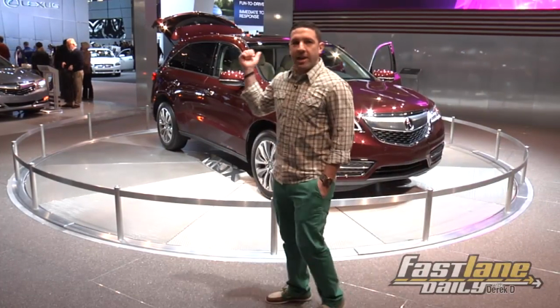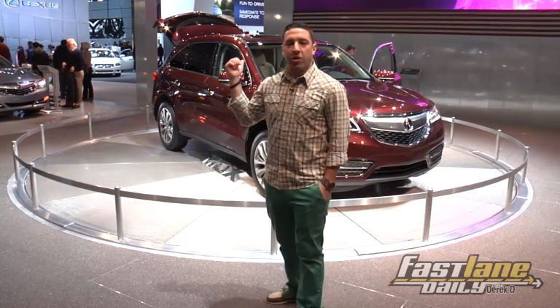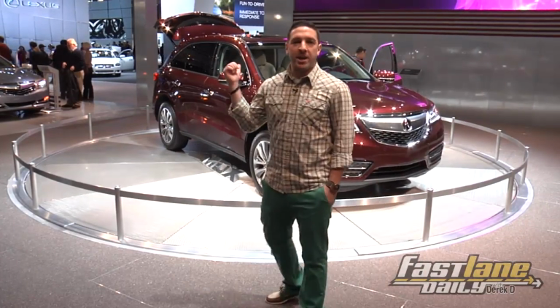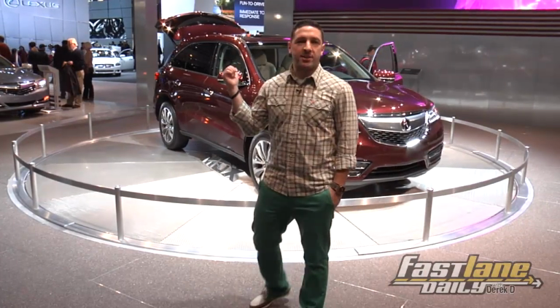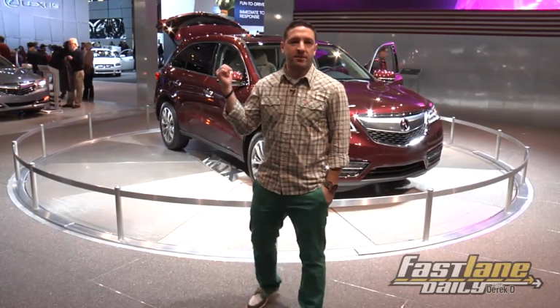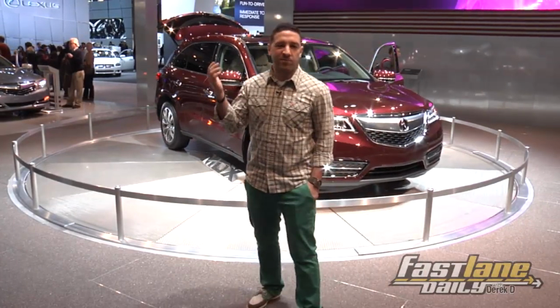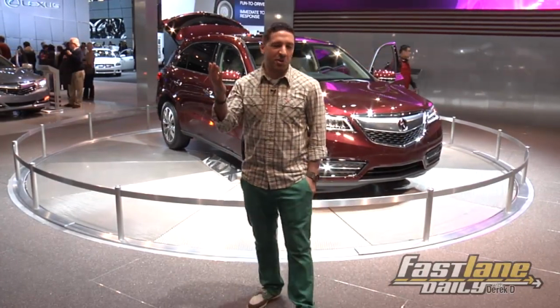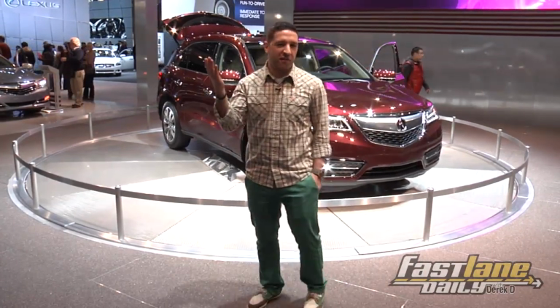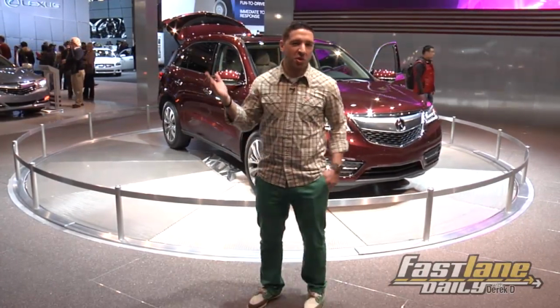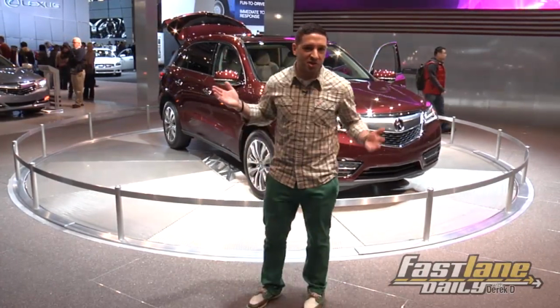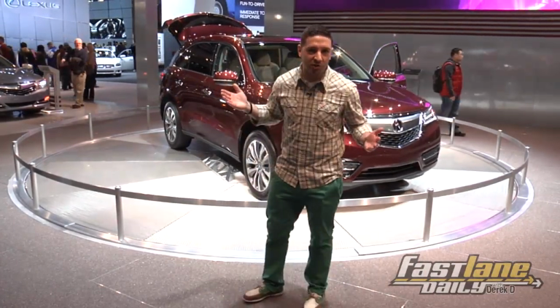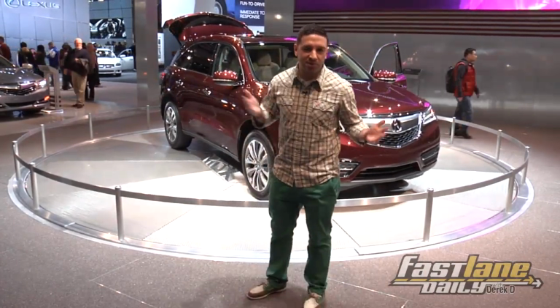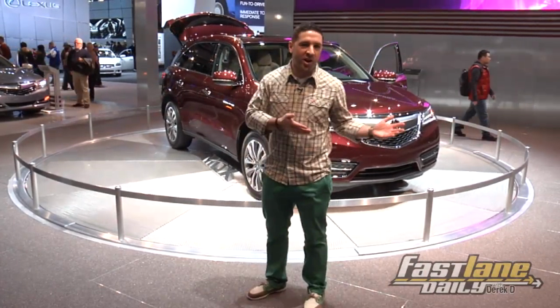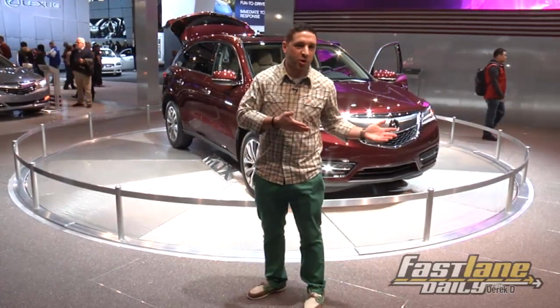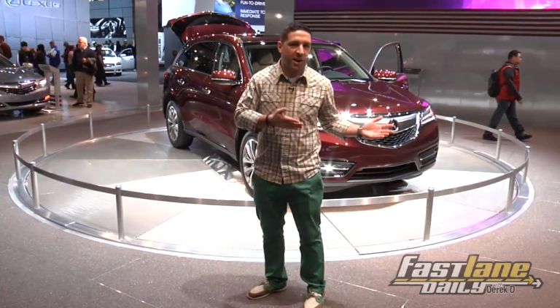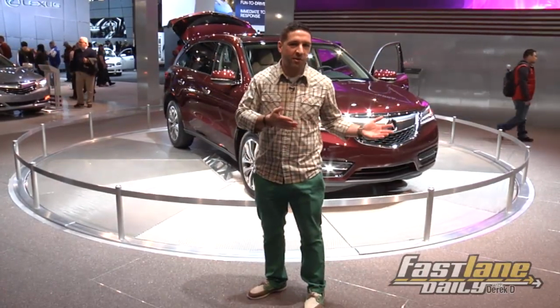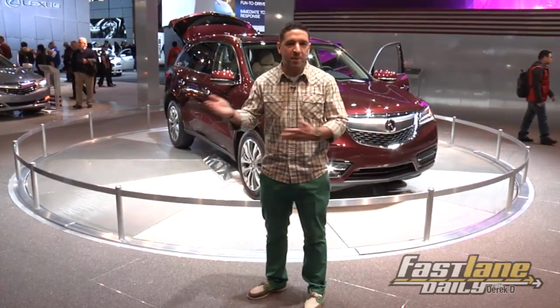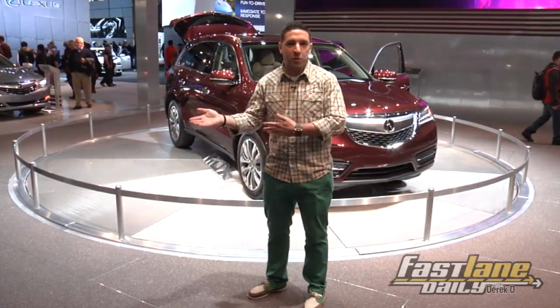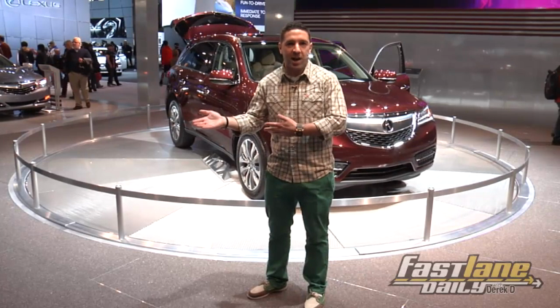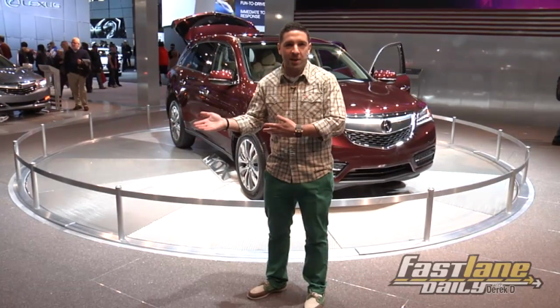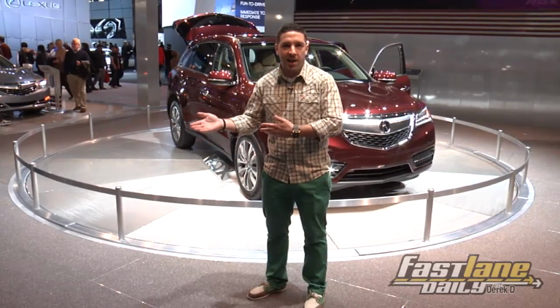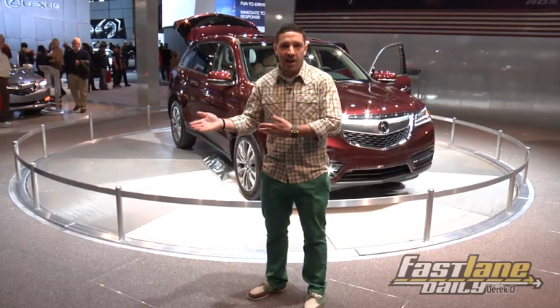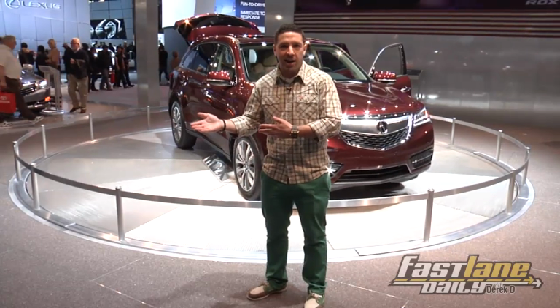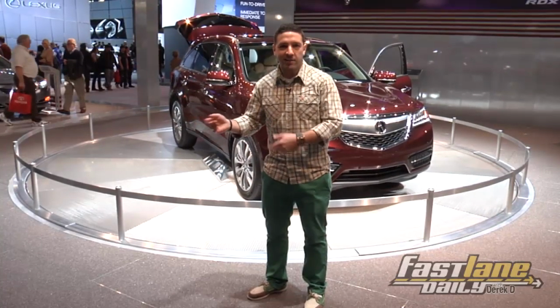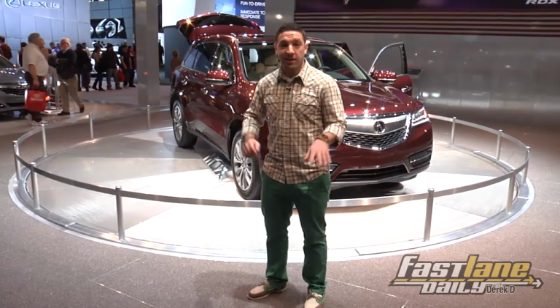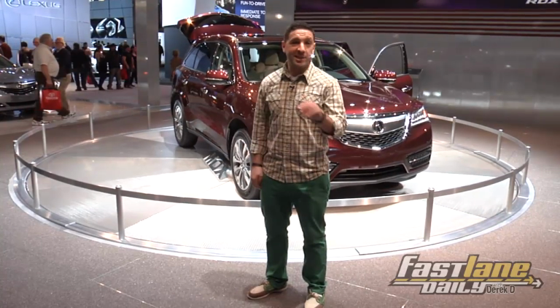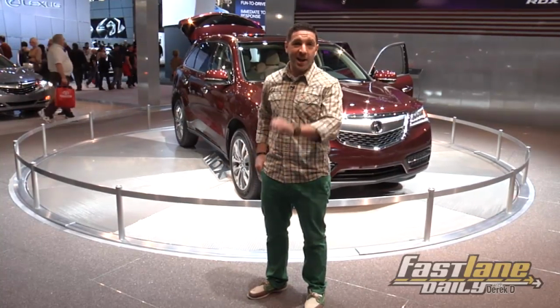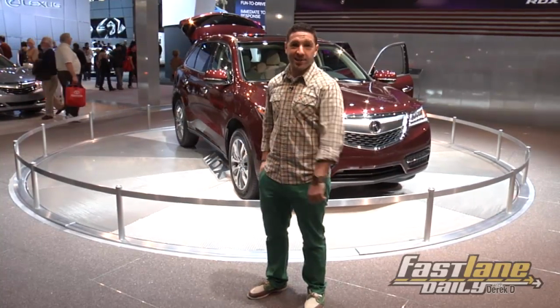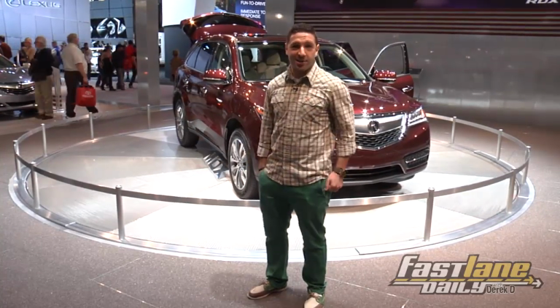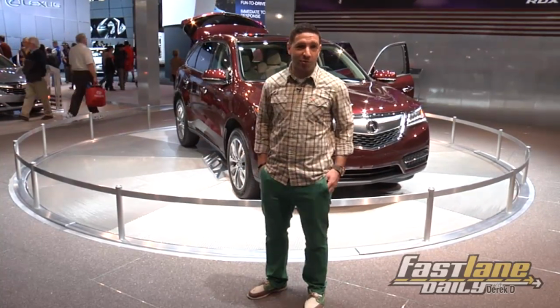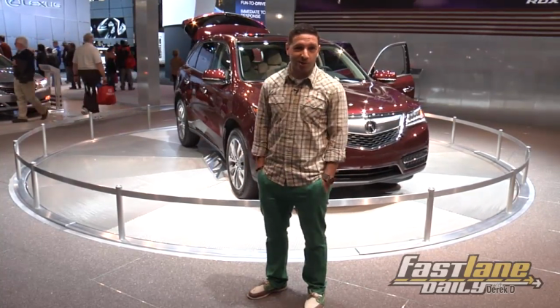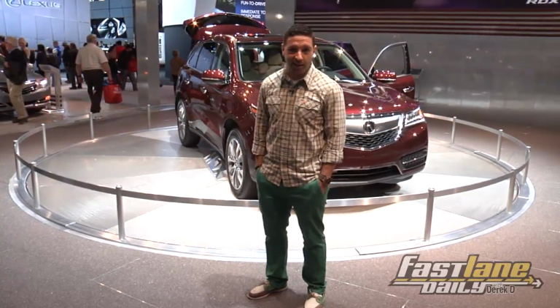Zach, your MDX — didn't really cover it during the show. 290 horsepower, better fuel economy, and easier access third row seating.